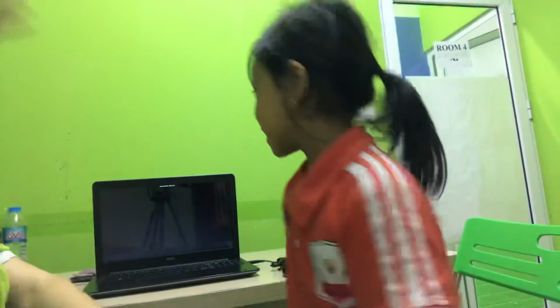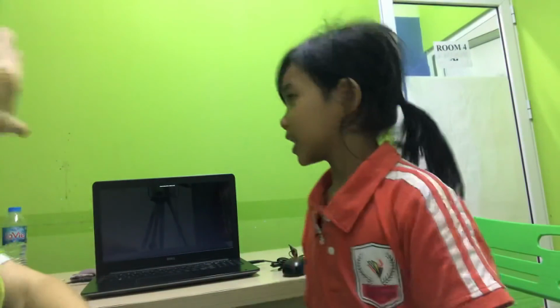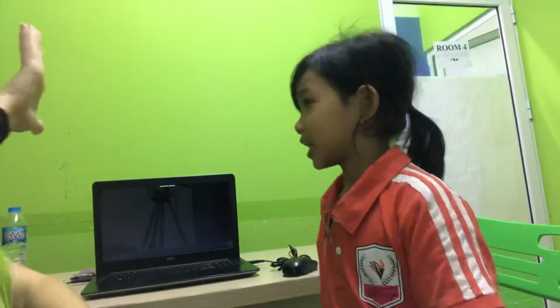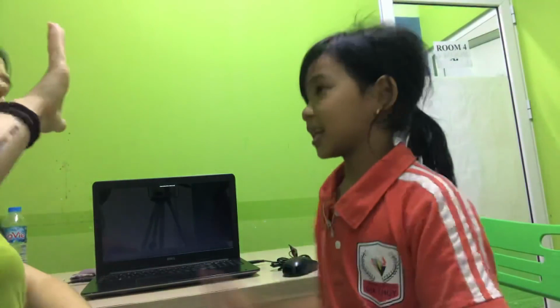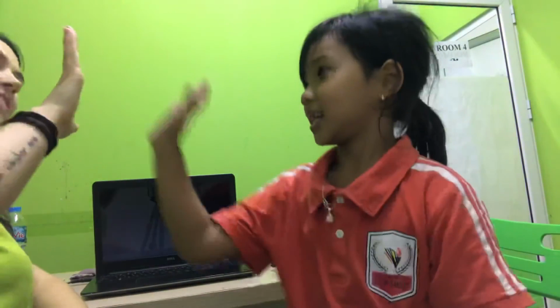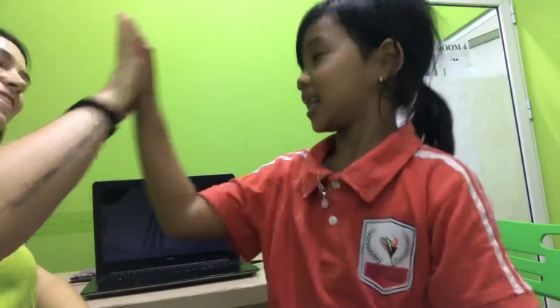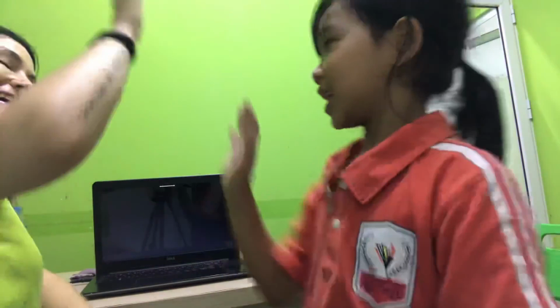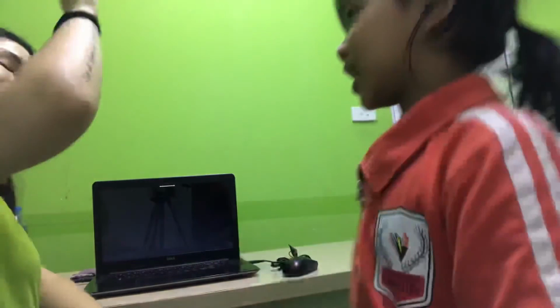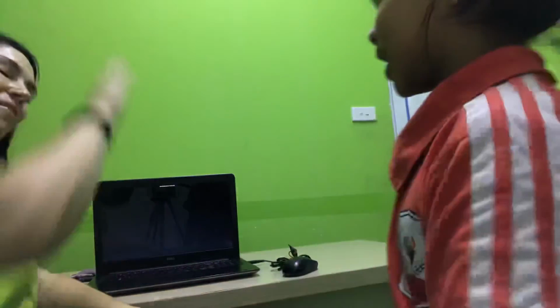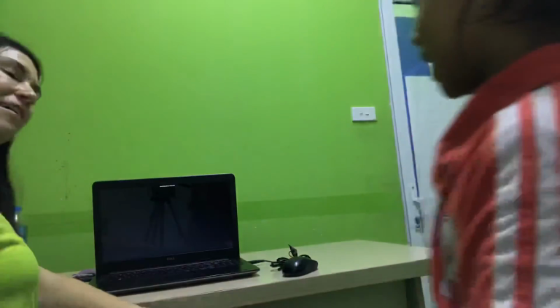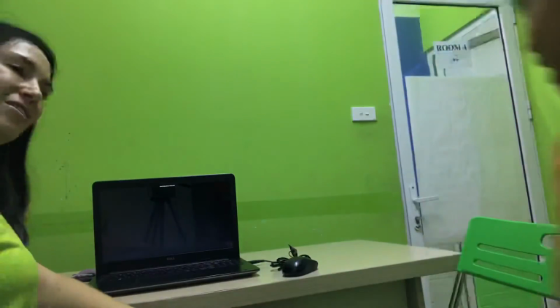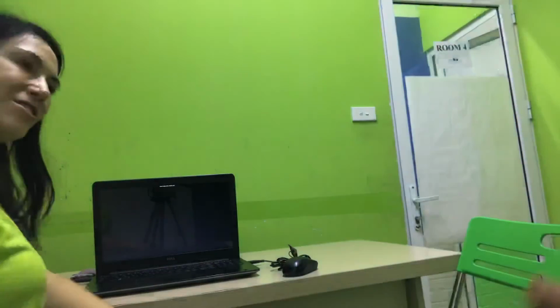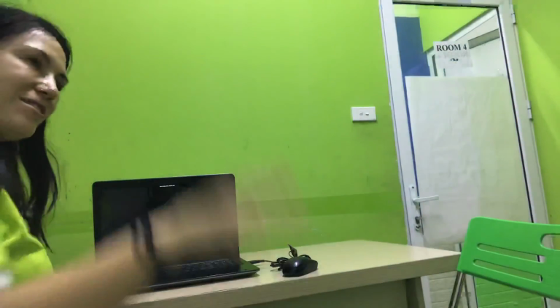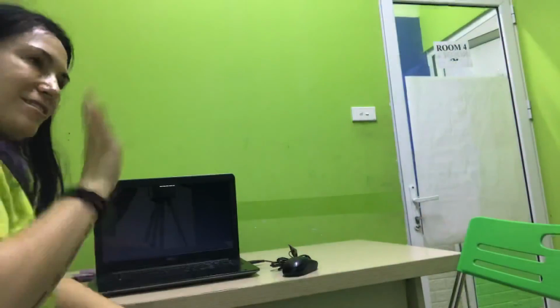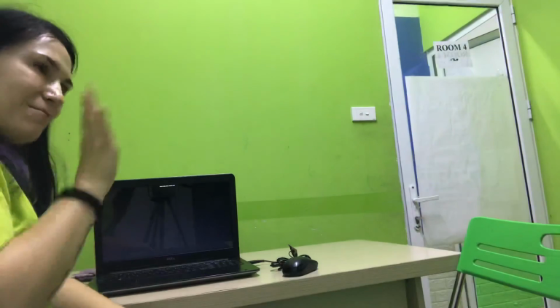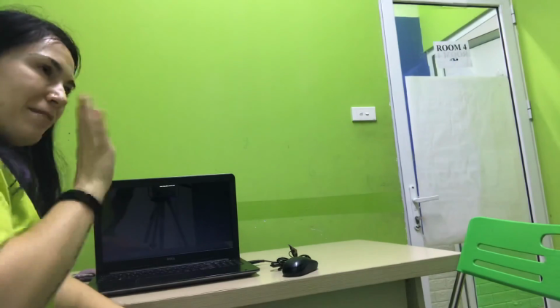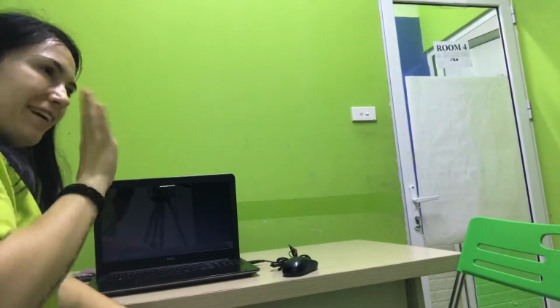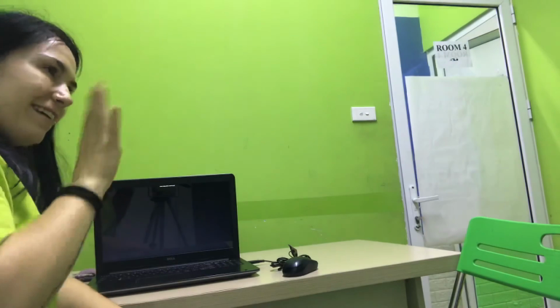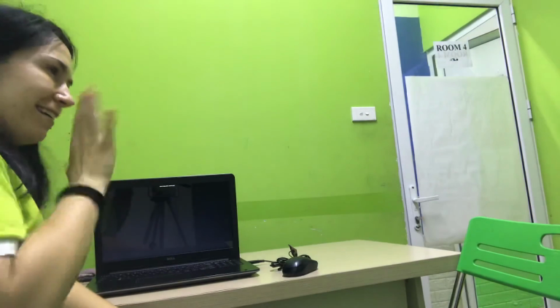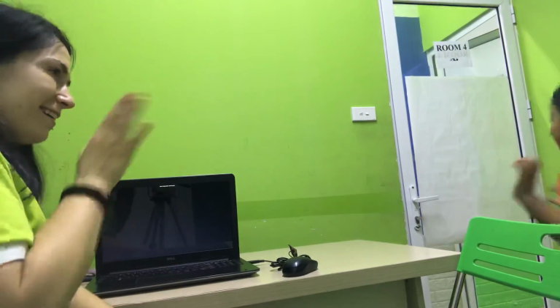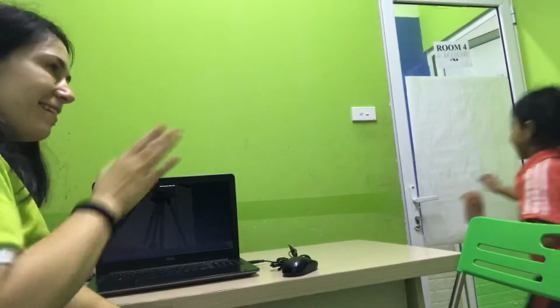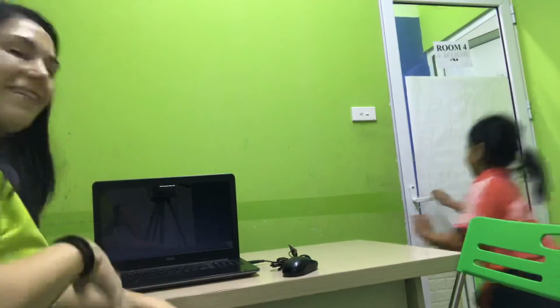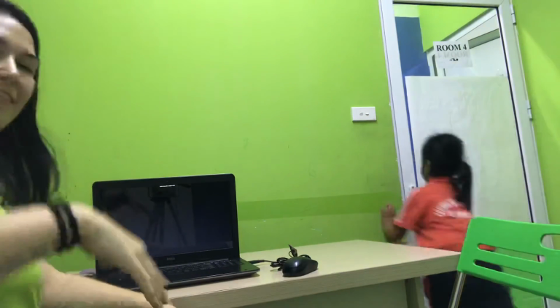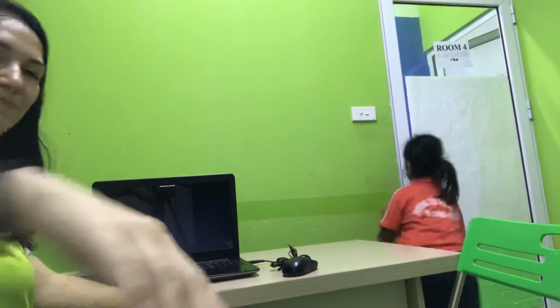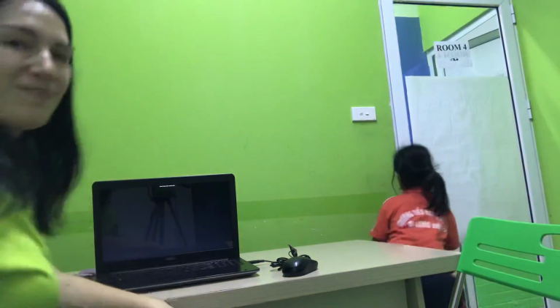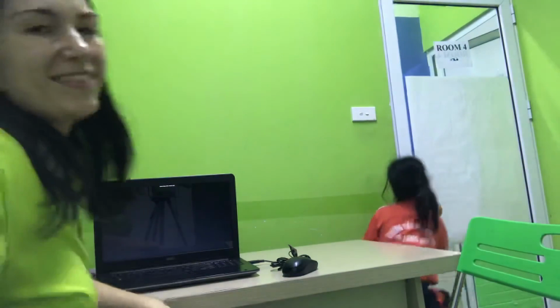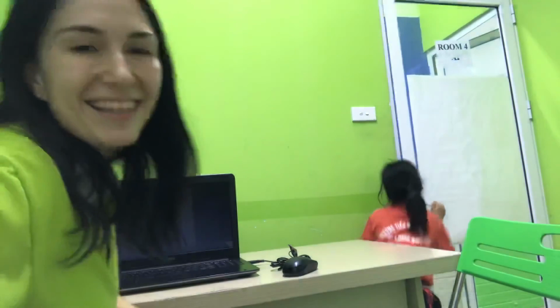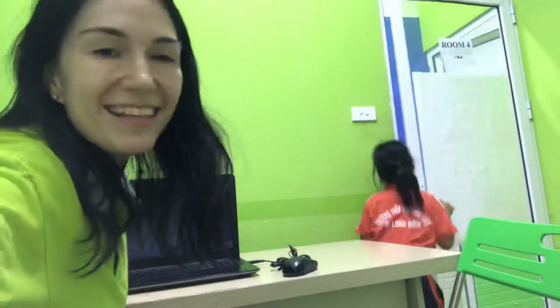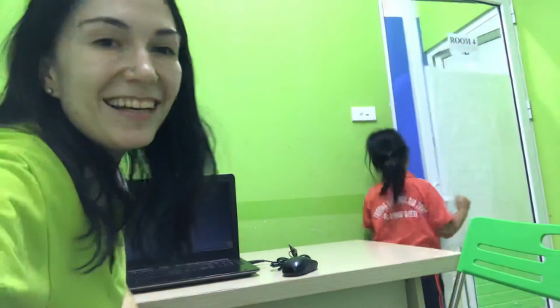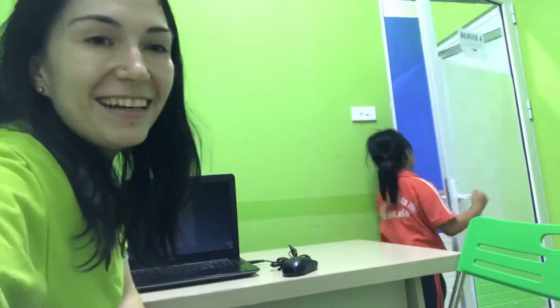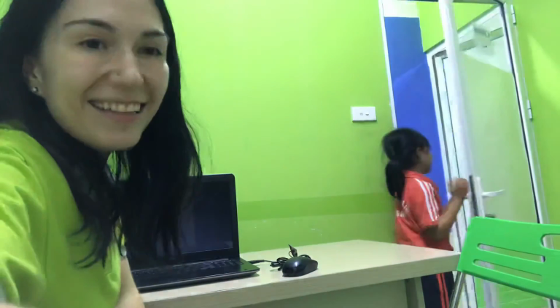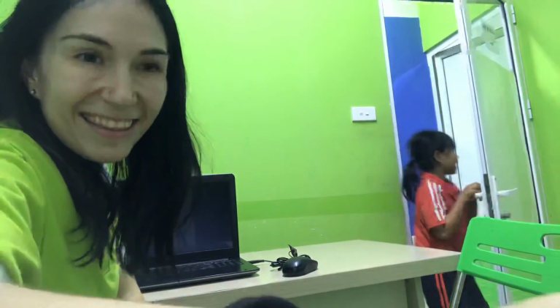Welcome. Thank you very much. Bye bye. Bye bye.